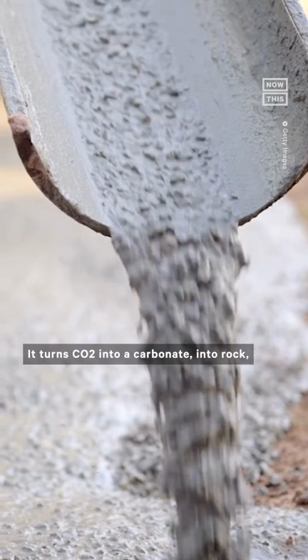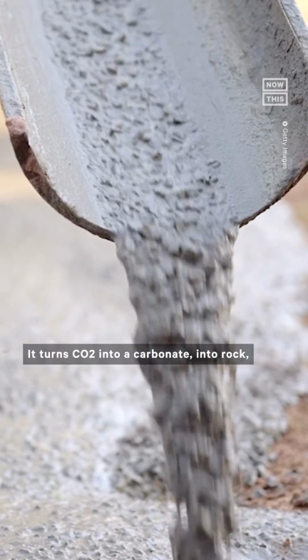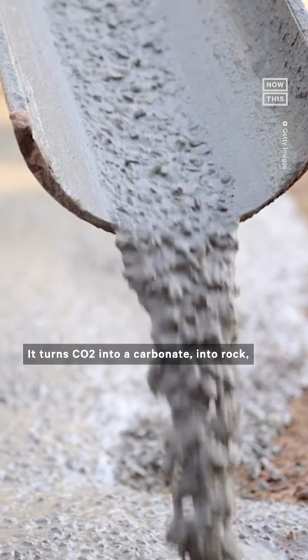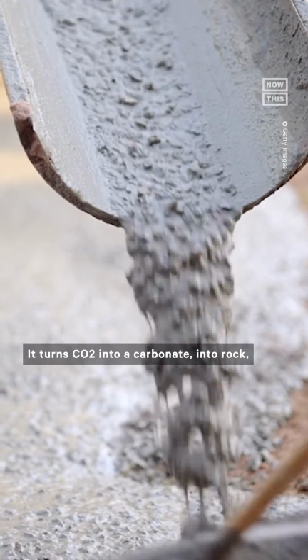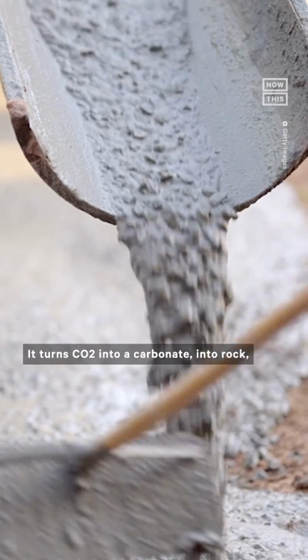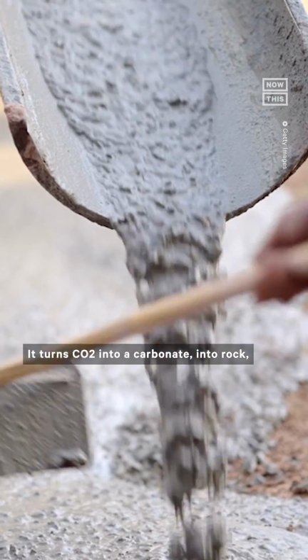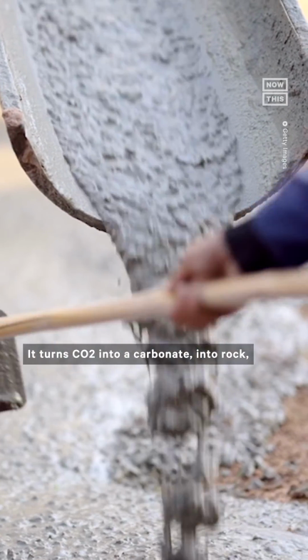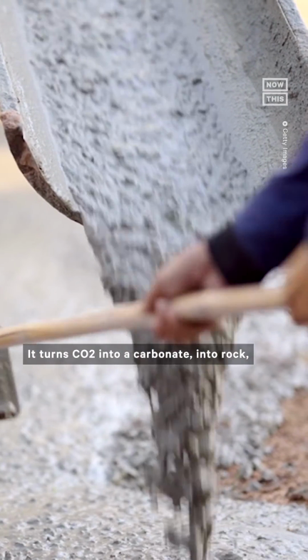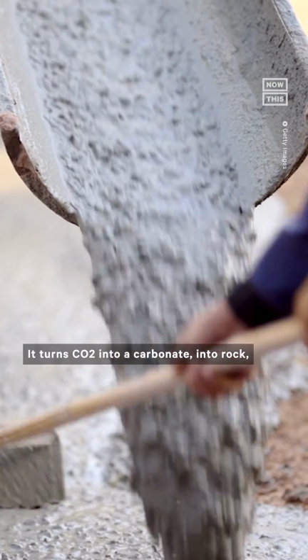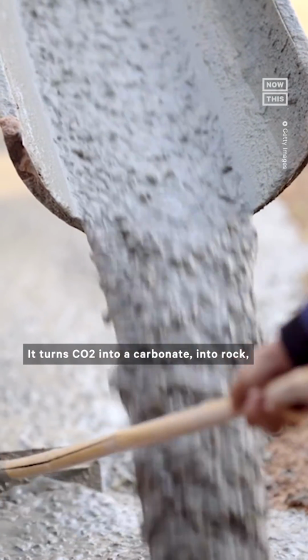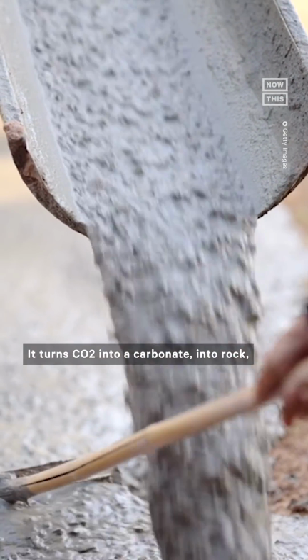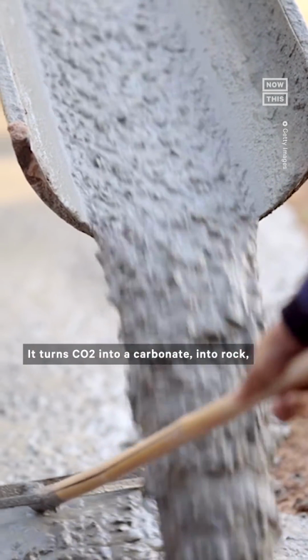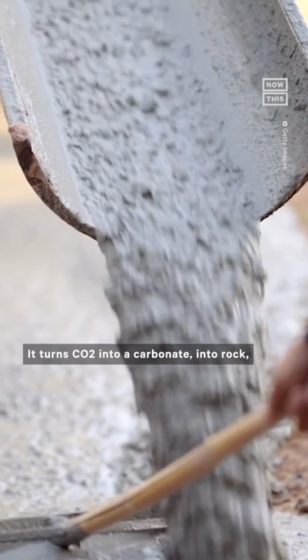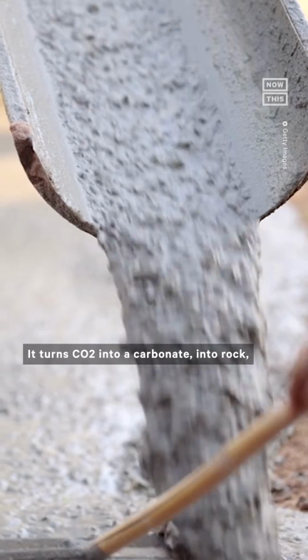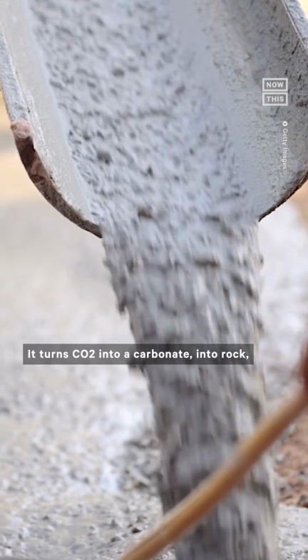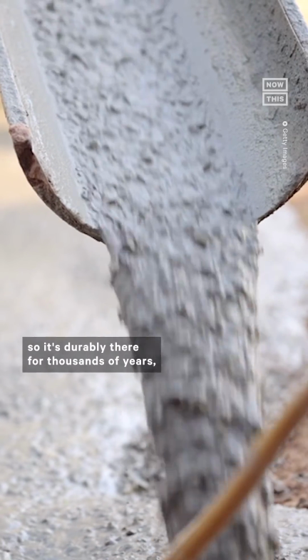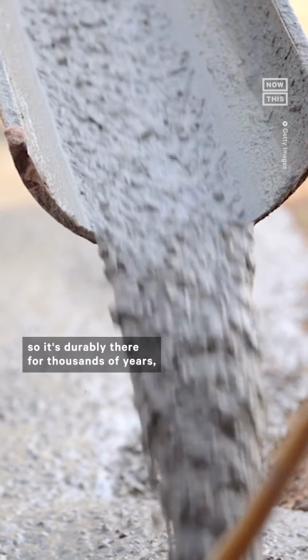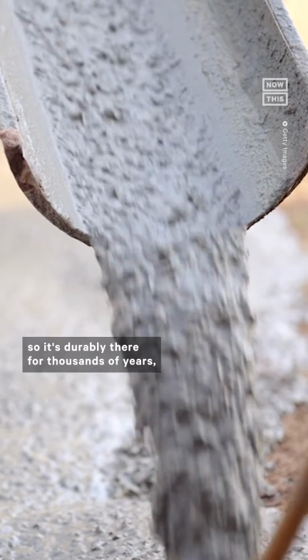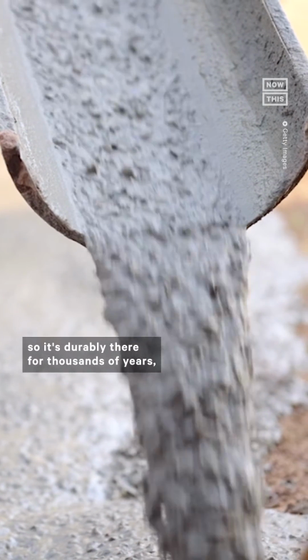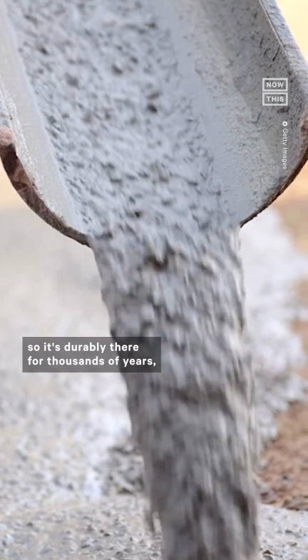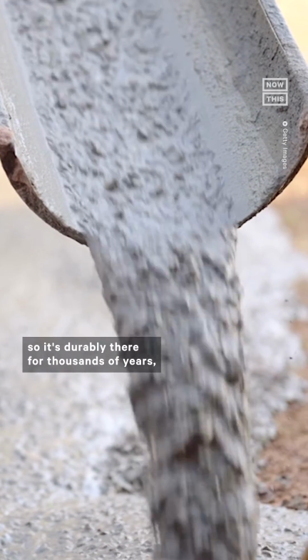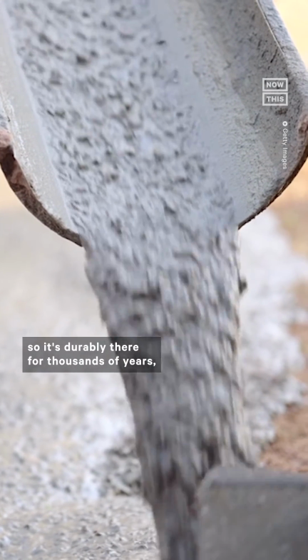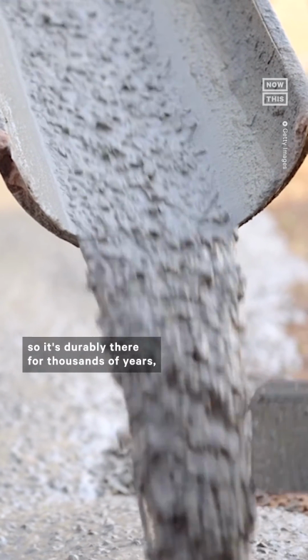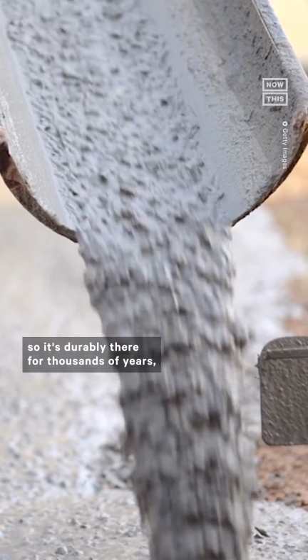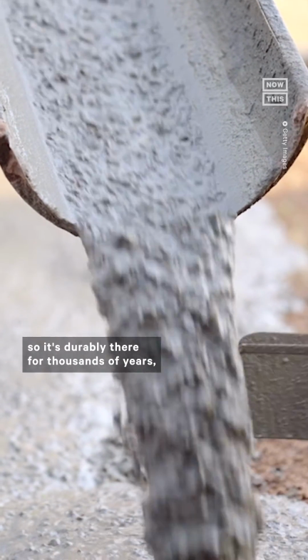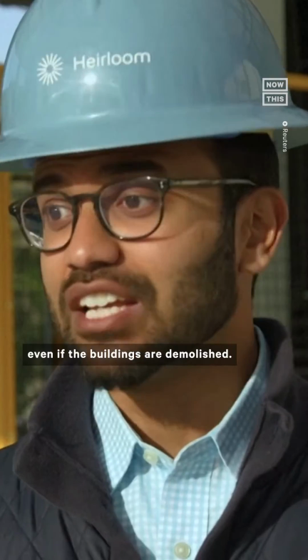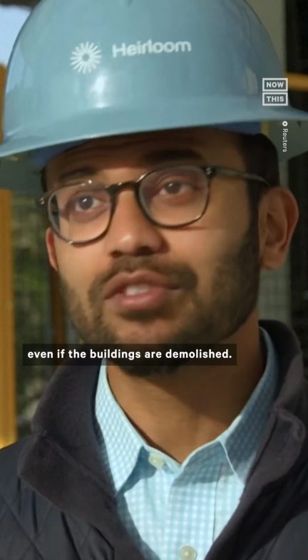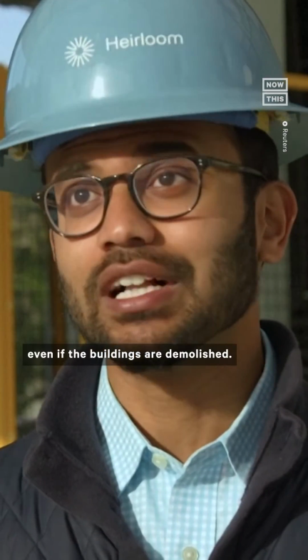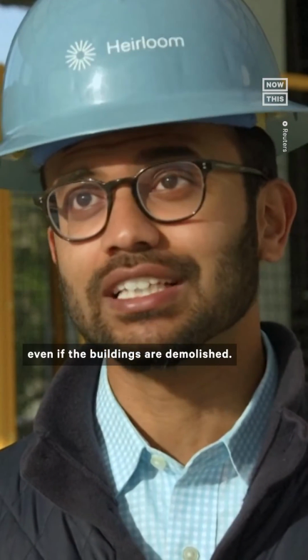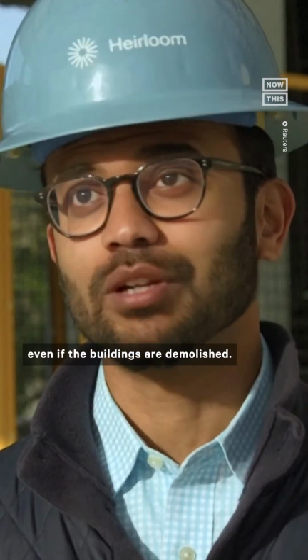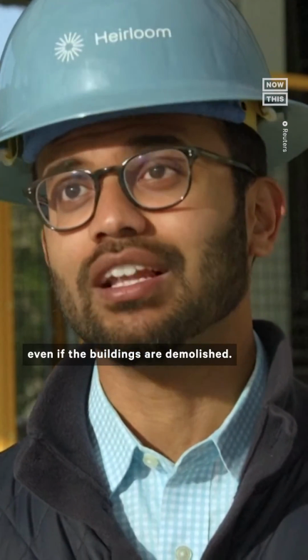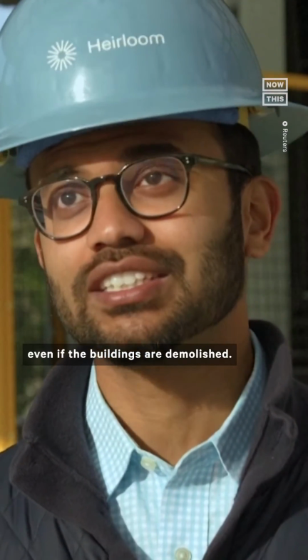It turns CO2 into a carbonate, into rock. So it's durably there for thousands of years, even if the buildings are demolished.